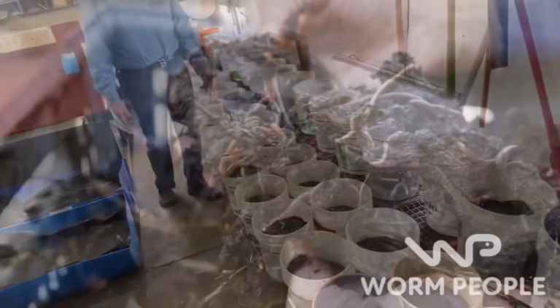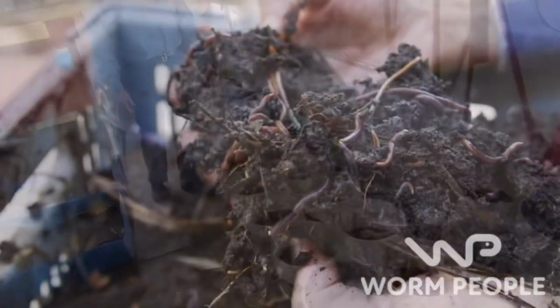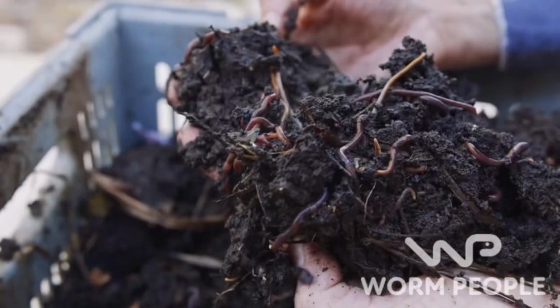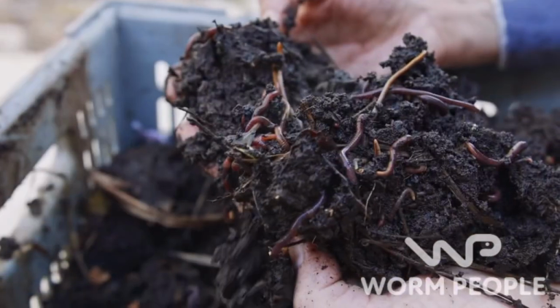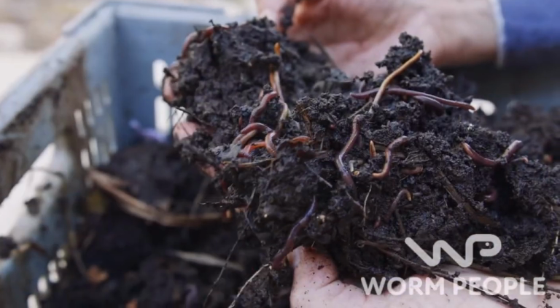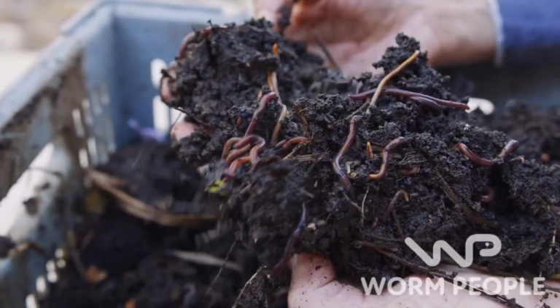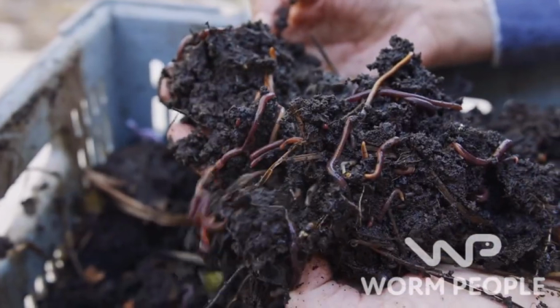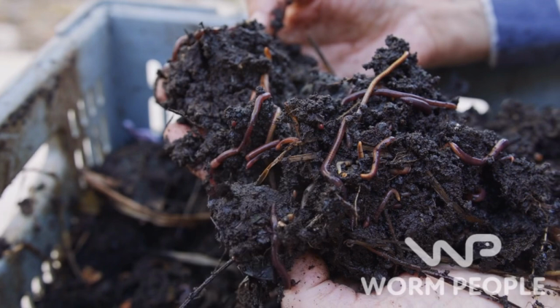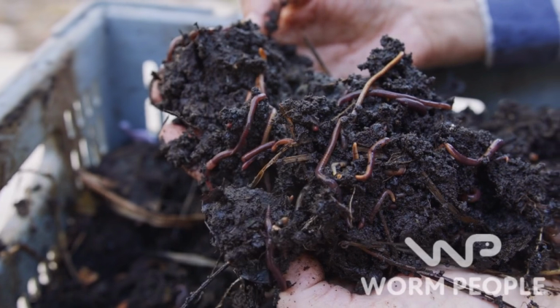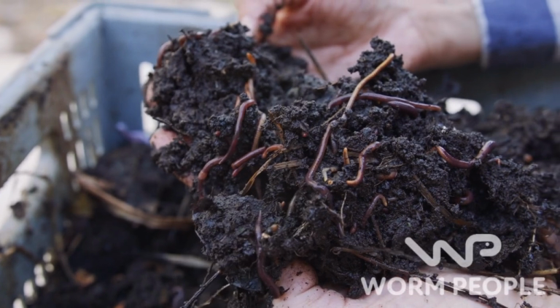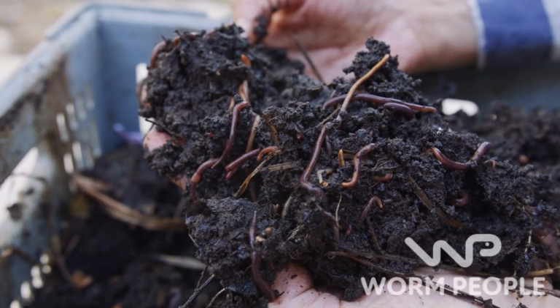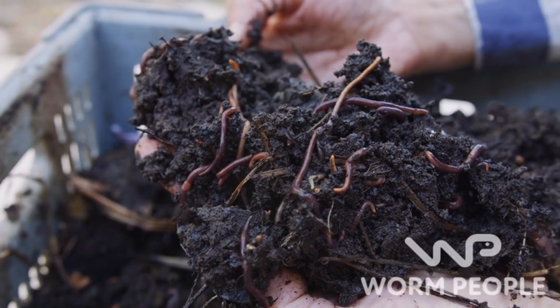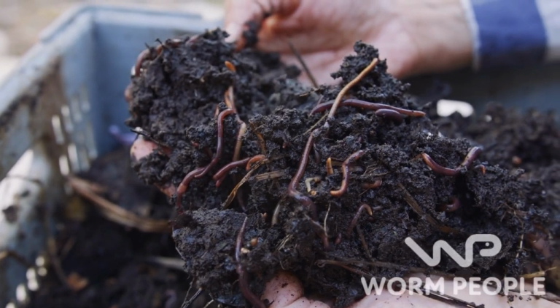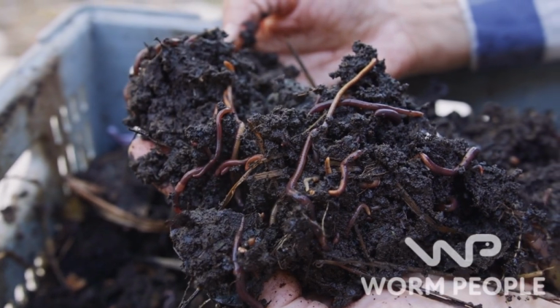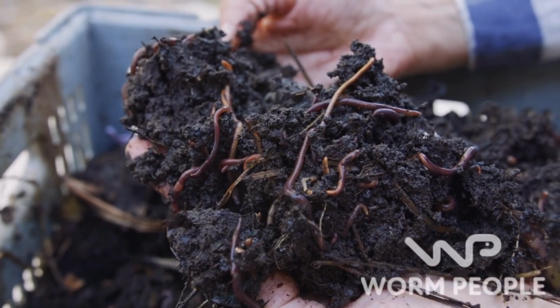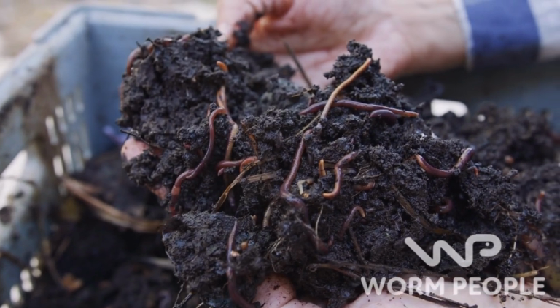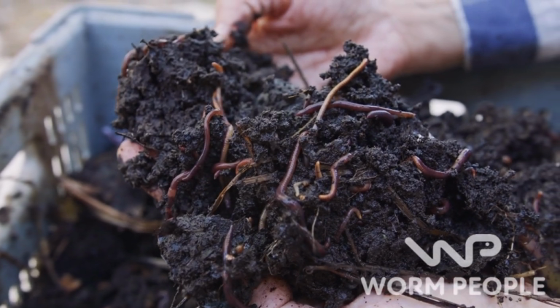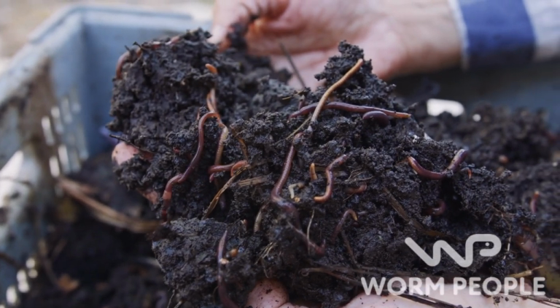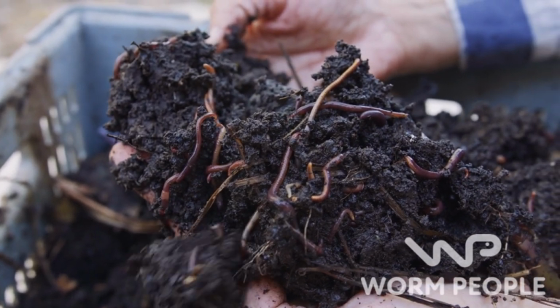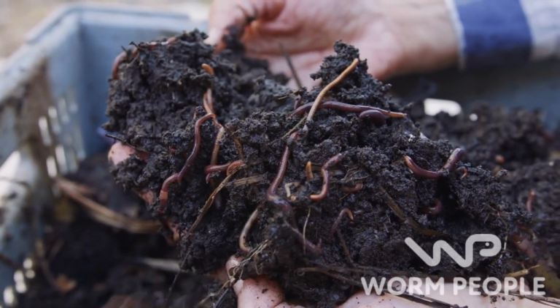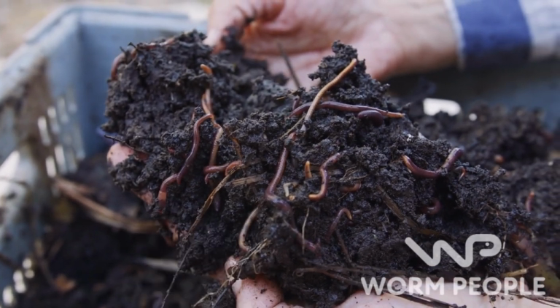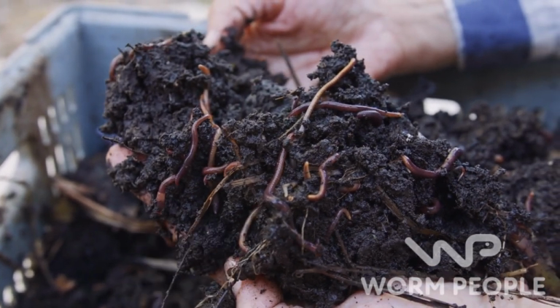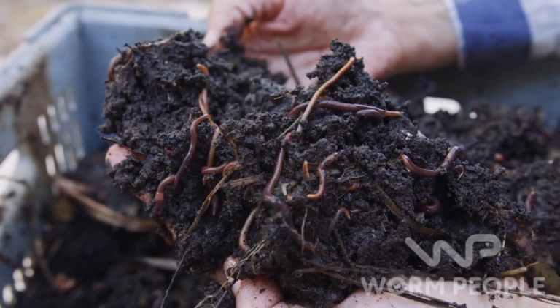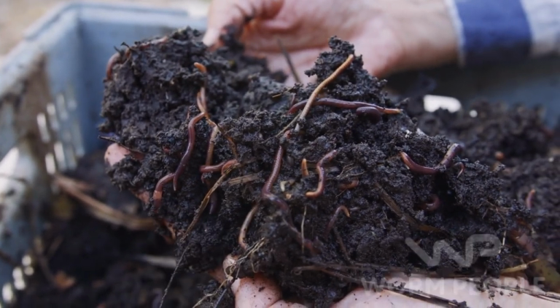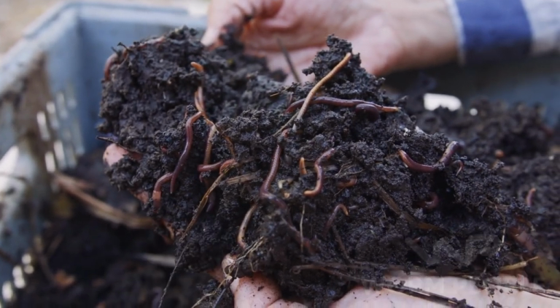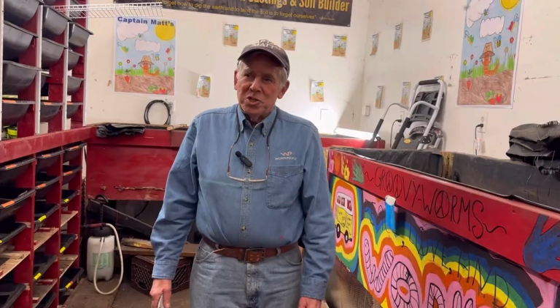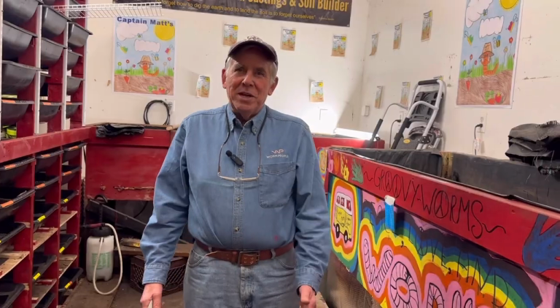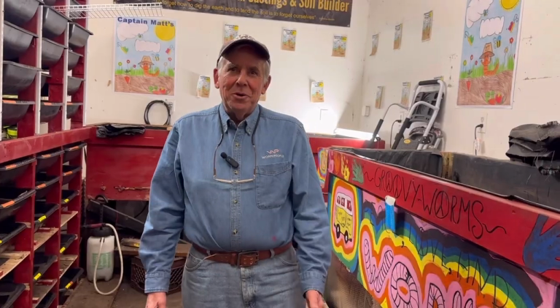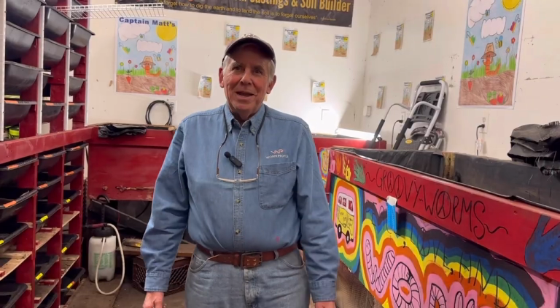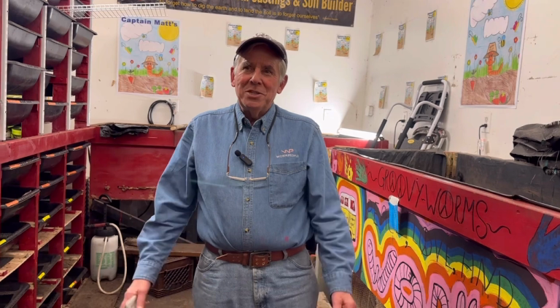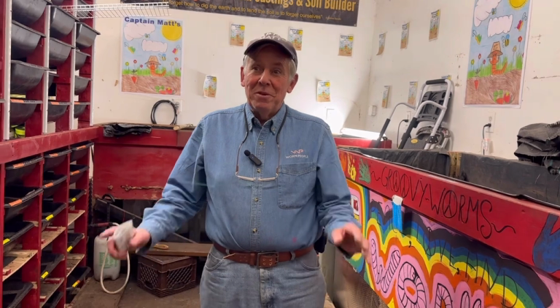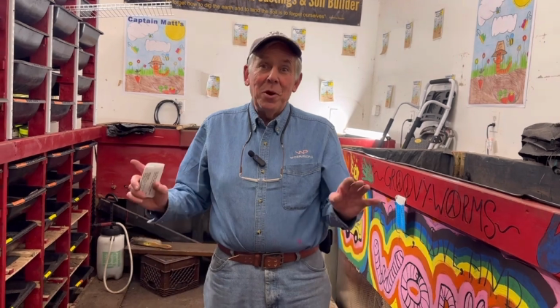Subscribe now and then head over to WormPeople.com to jumpstart your worm farming journey.